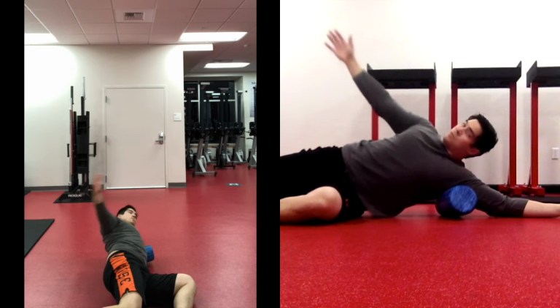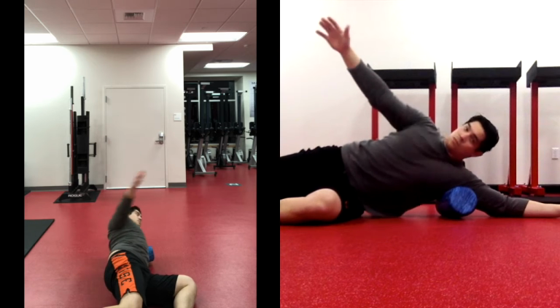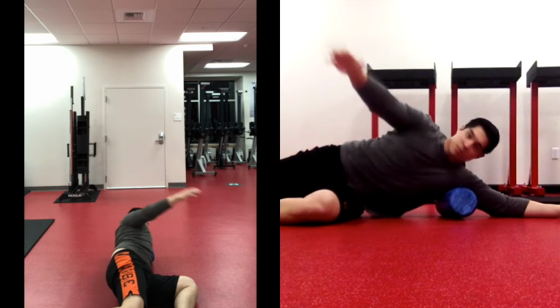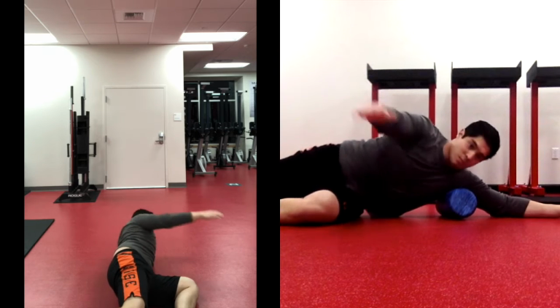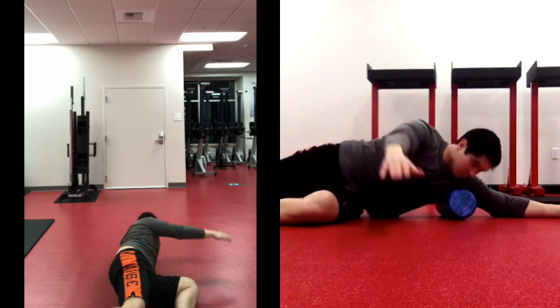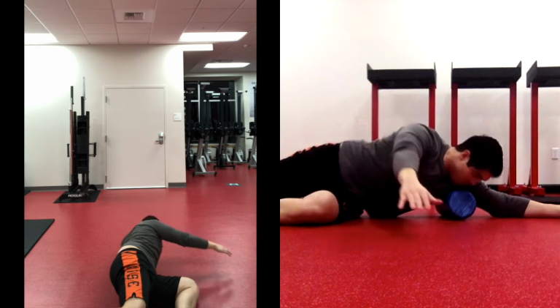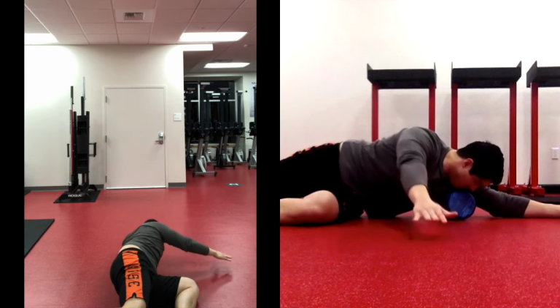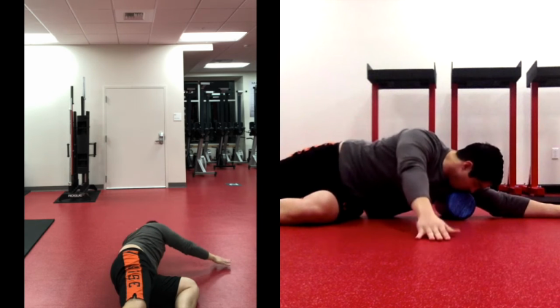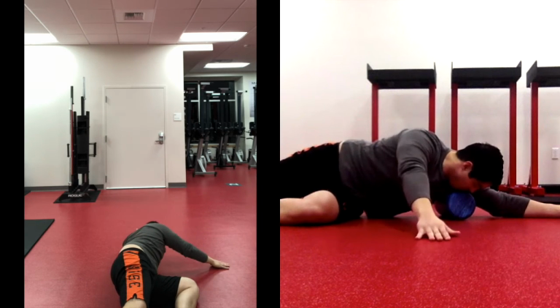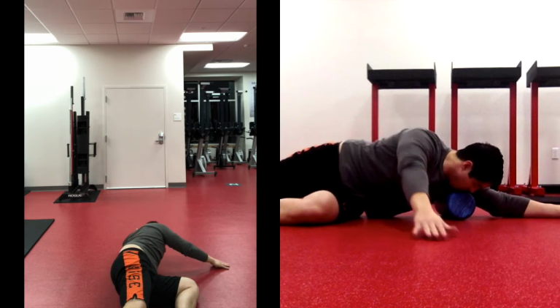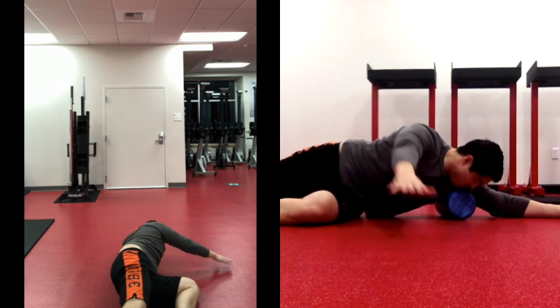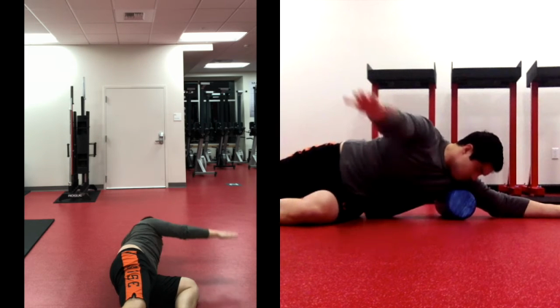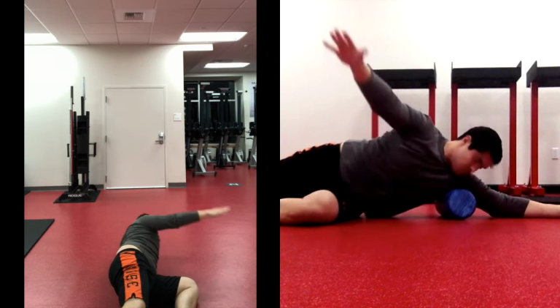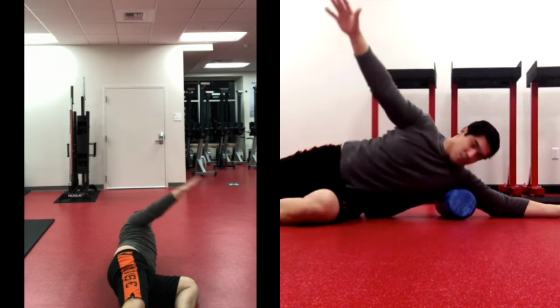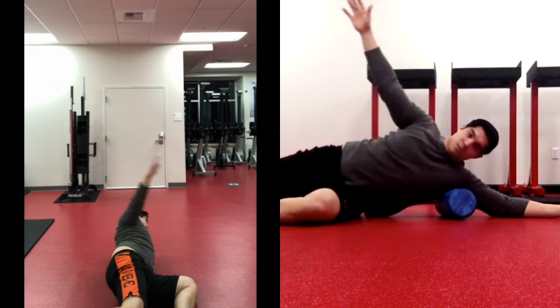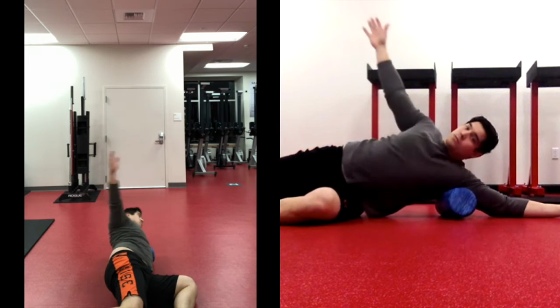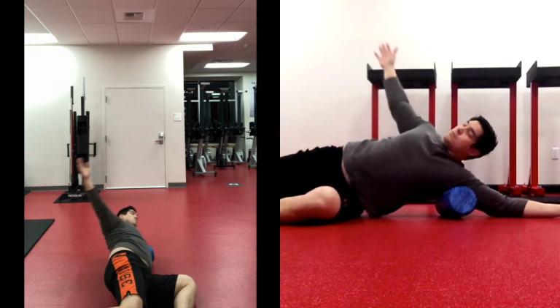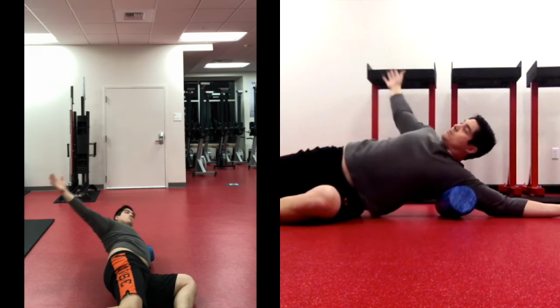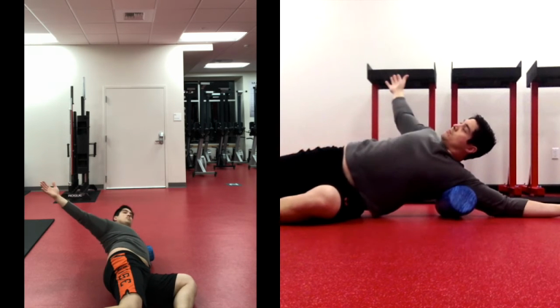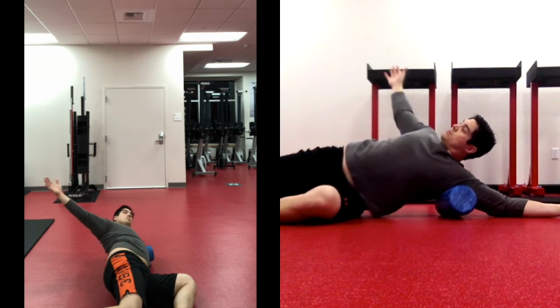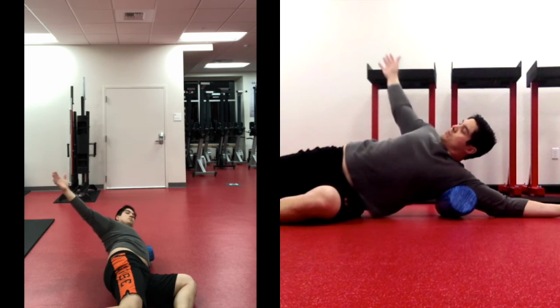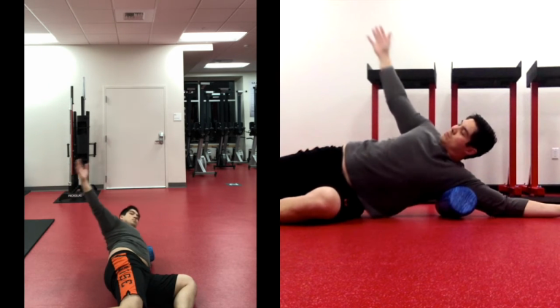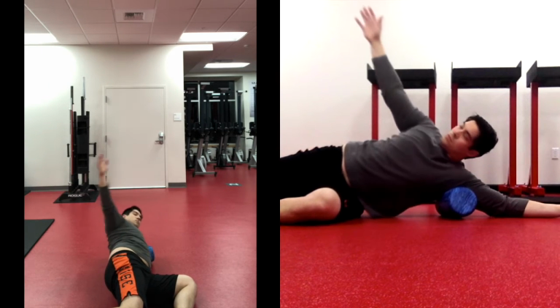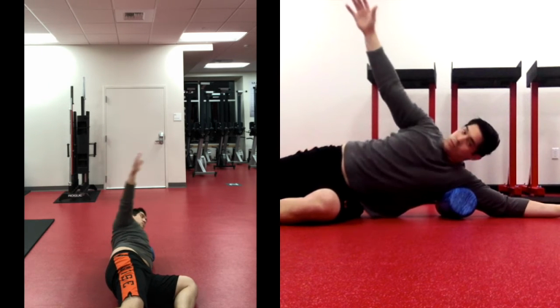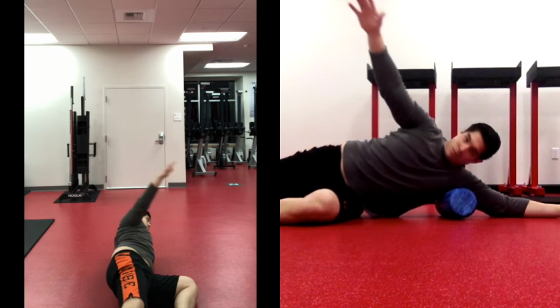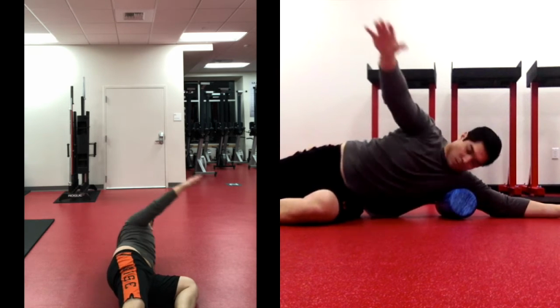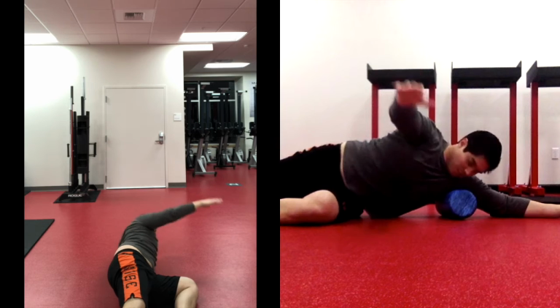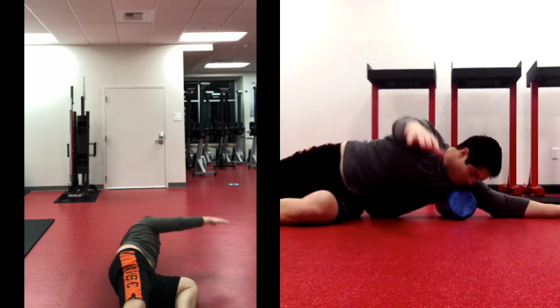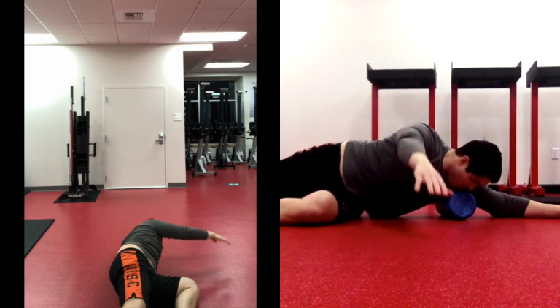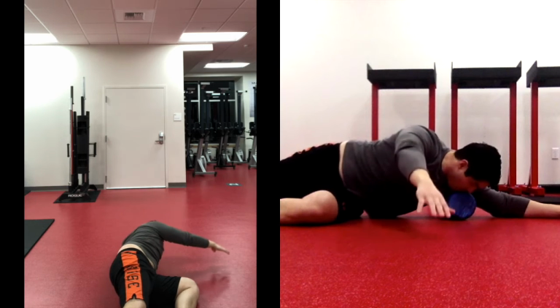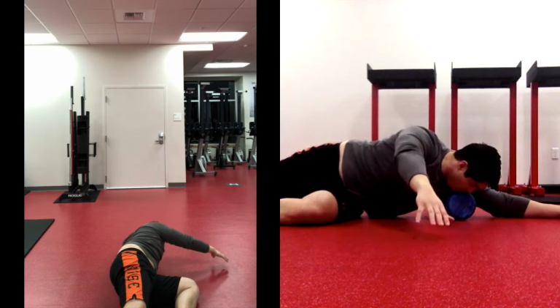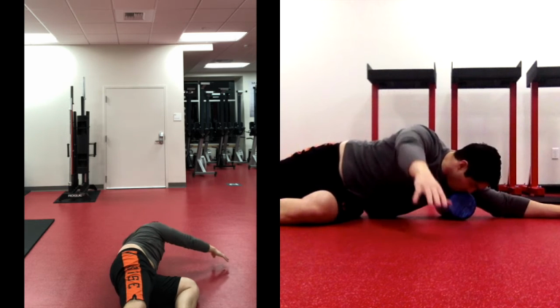Now leave the foam roller right in your shoulder blade — you'll have it right in your armpit. We're going to take our chest and roll back and forth on the foam roller, really targeting the backside of the shoulder and the inside through the armpit. Getting your chest to the floor and then turning up to the sky — a couple more reps here.